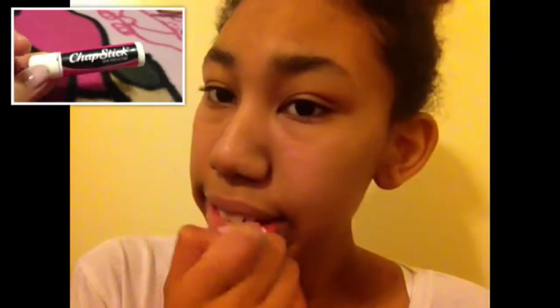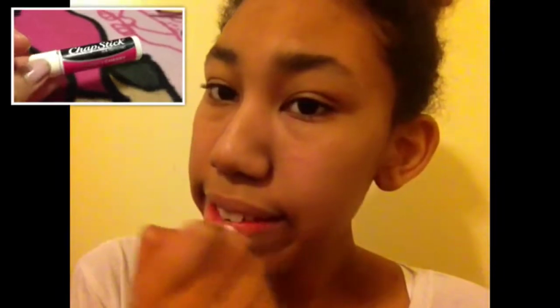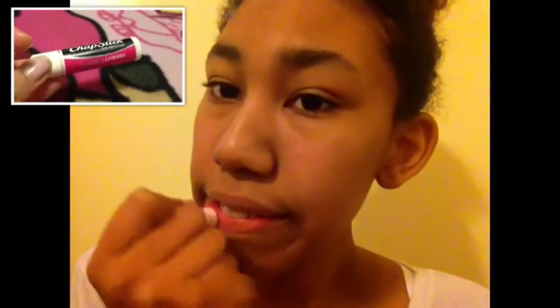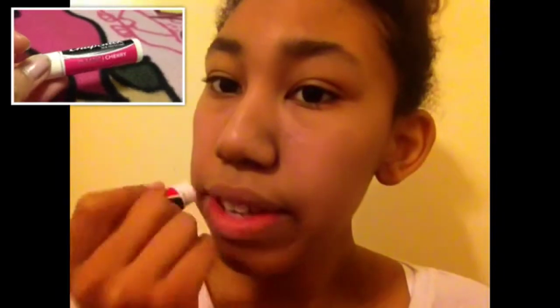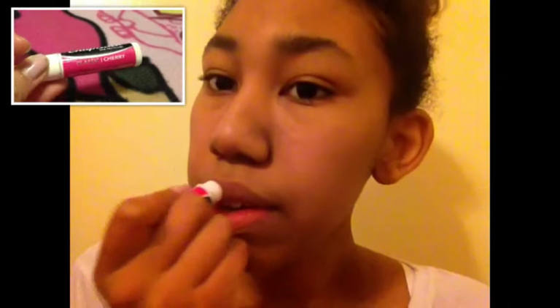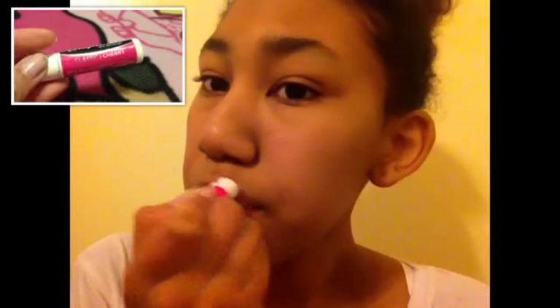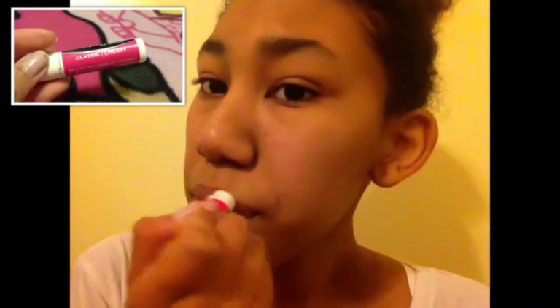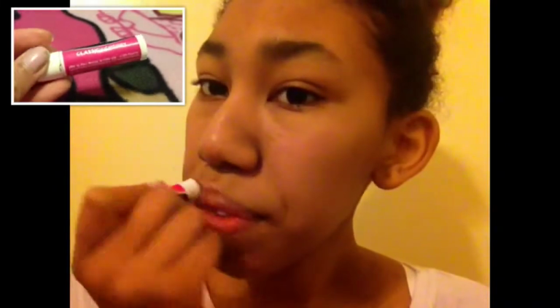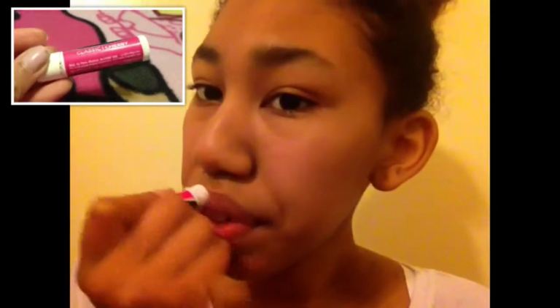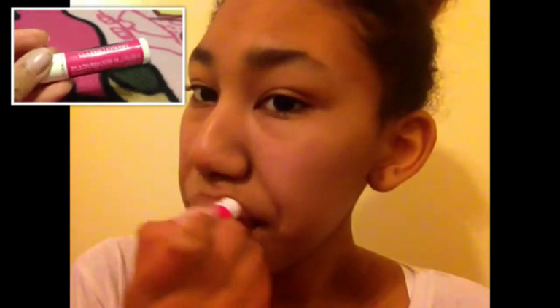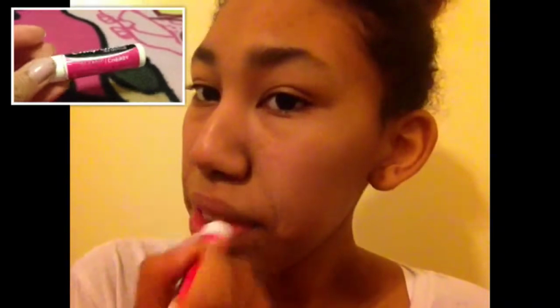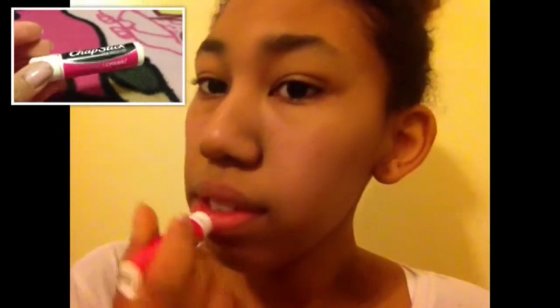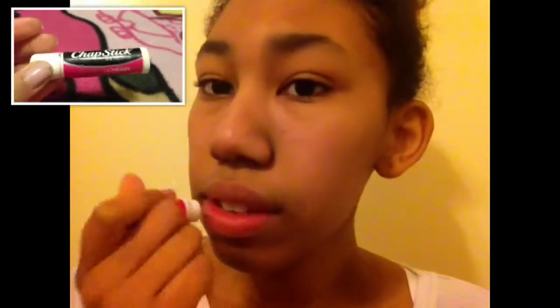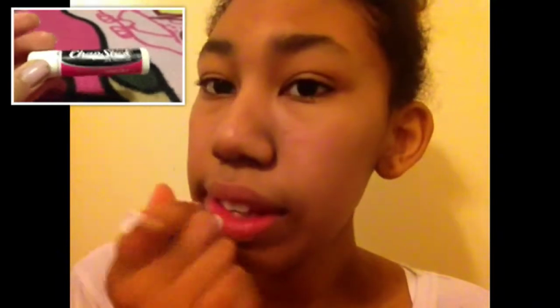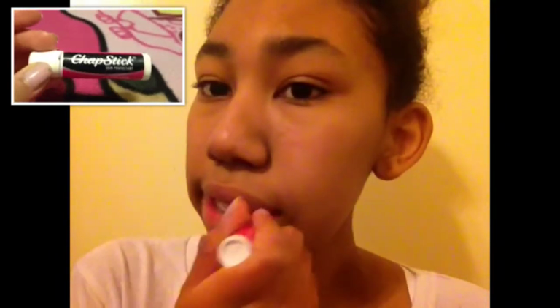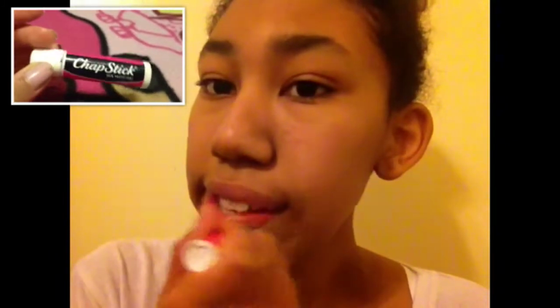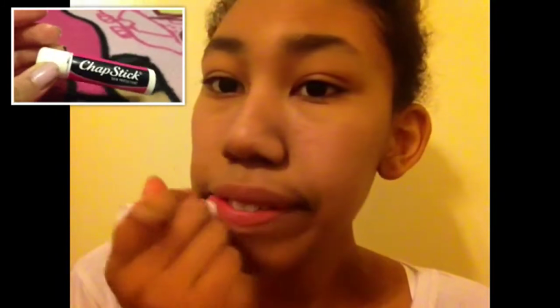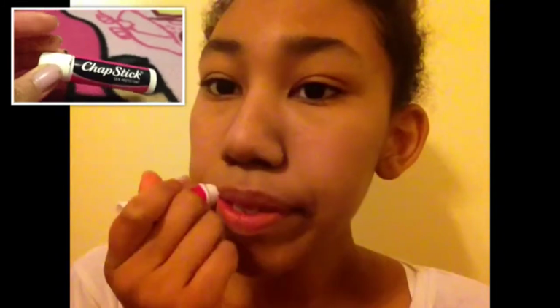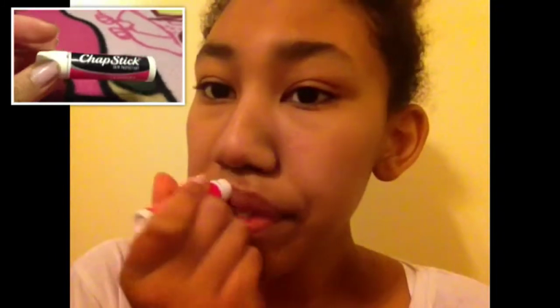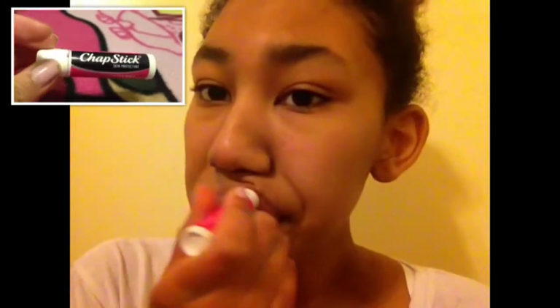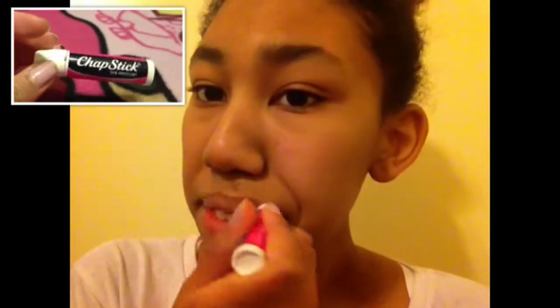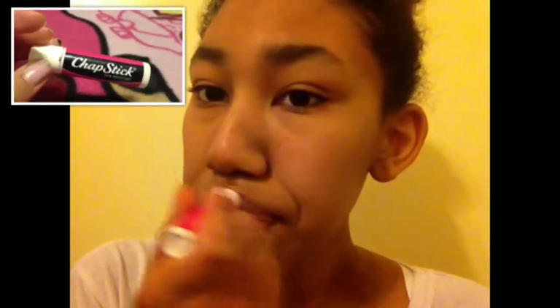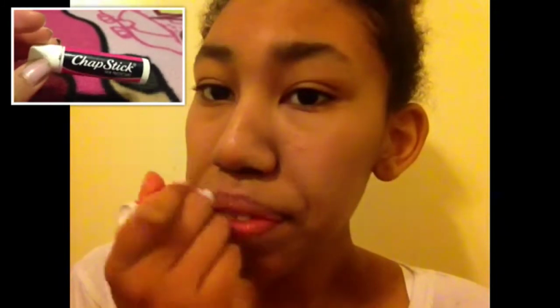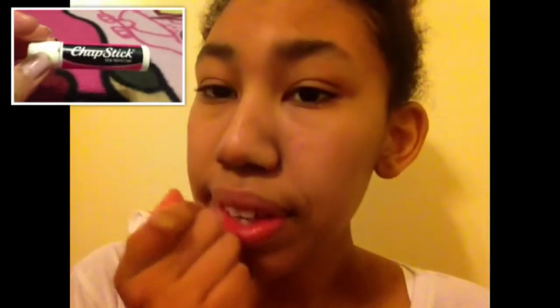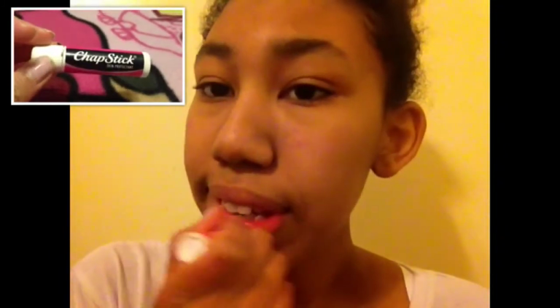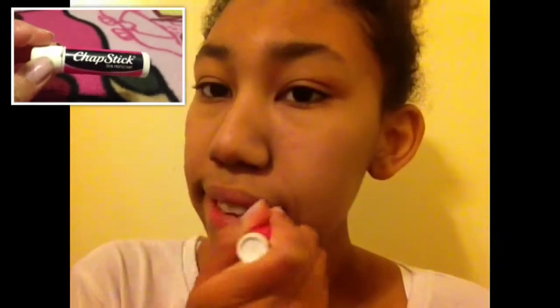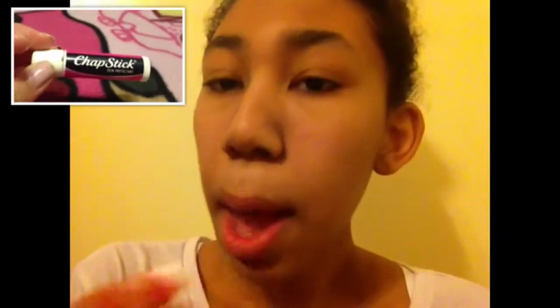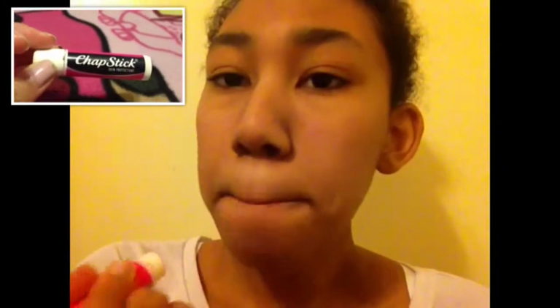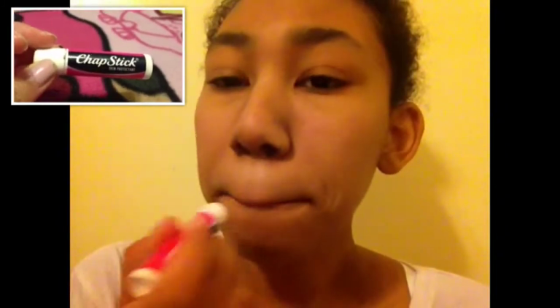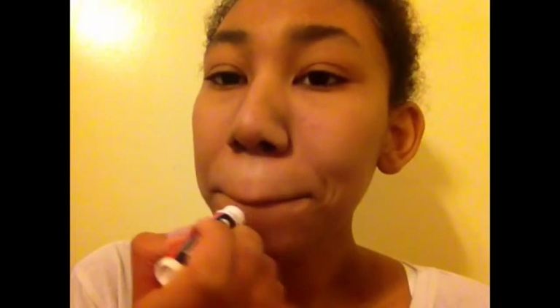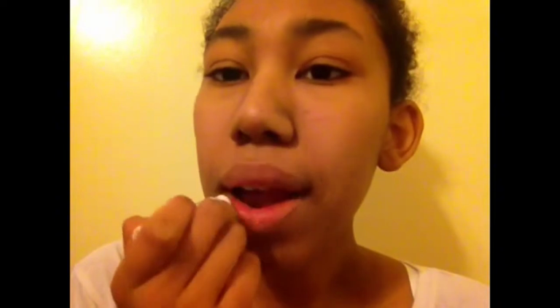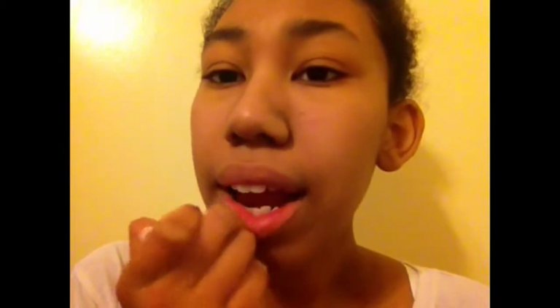First I use chapstick — this is just a dirty one, but normally I just use chapstick, any kind, like Blistex or anything.